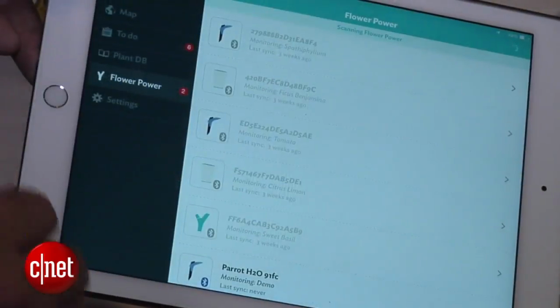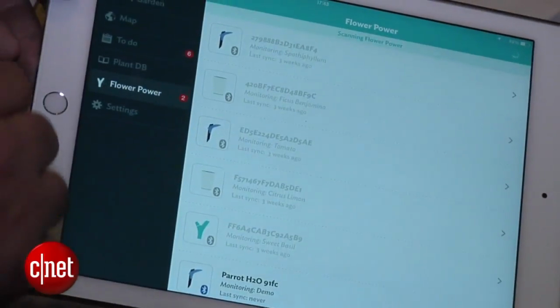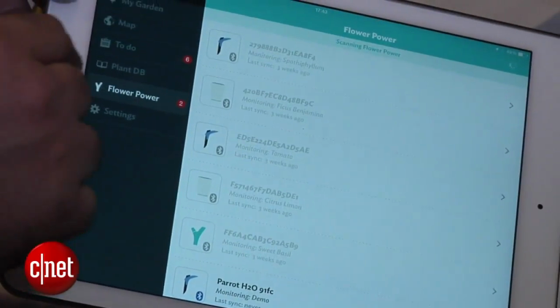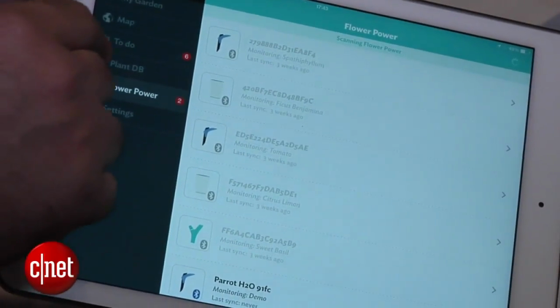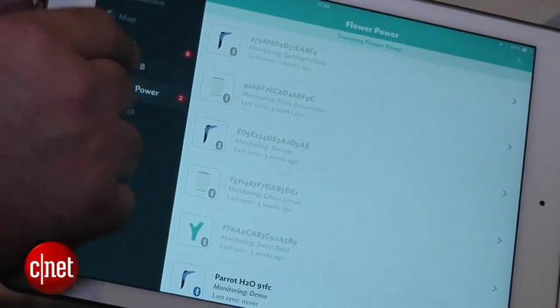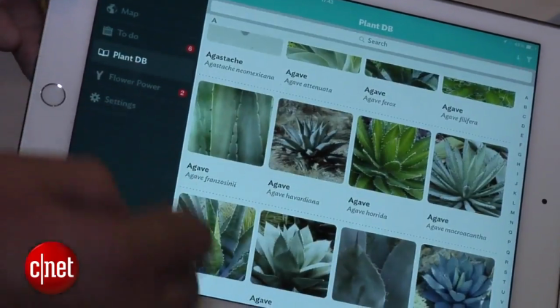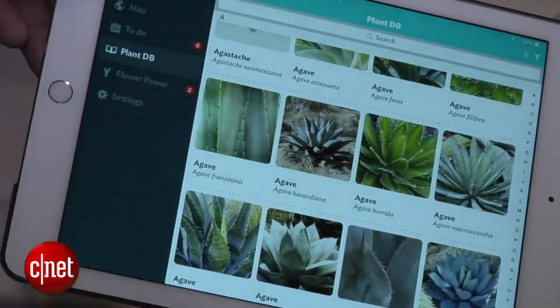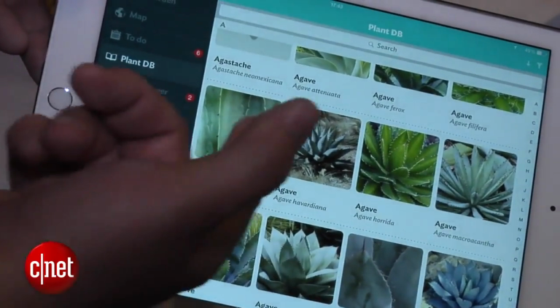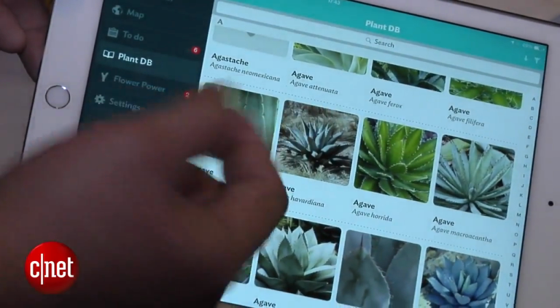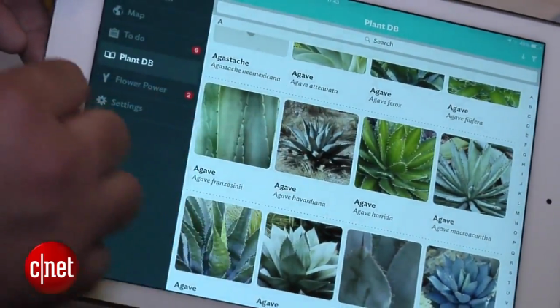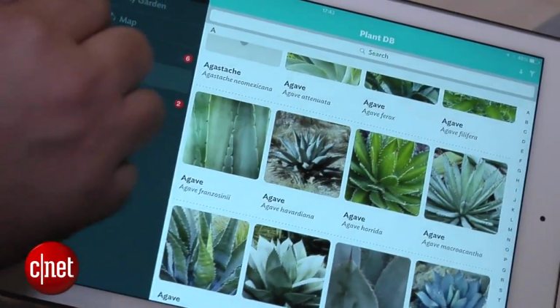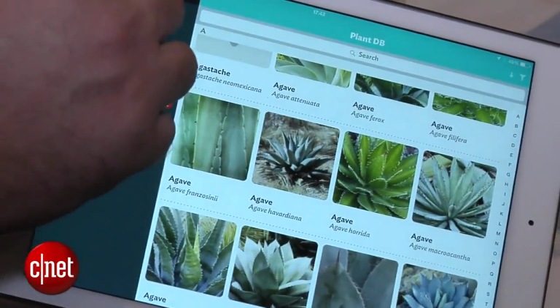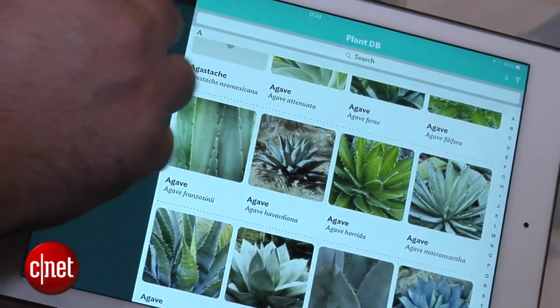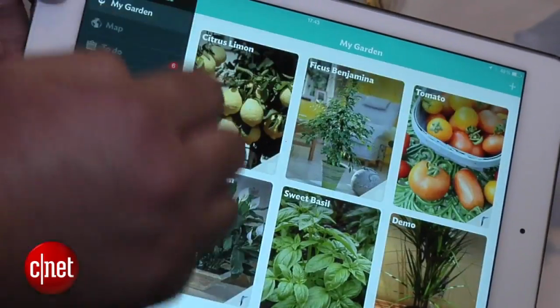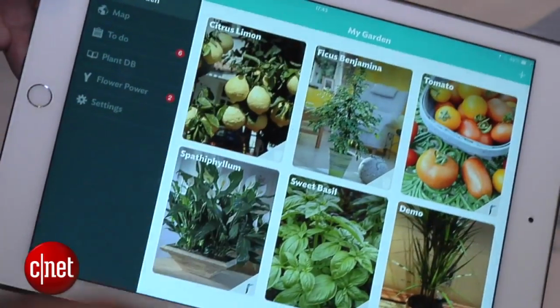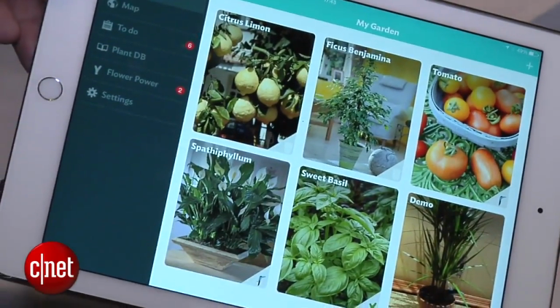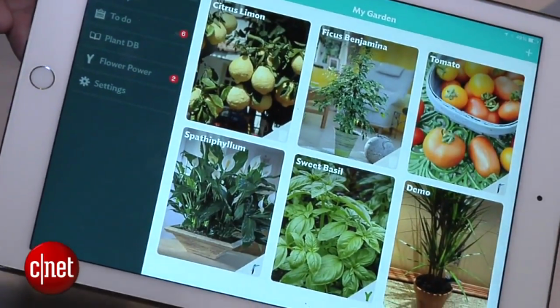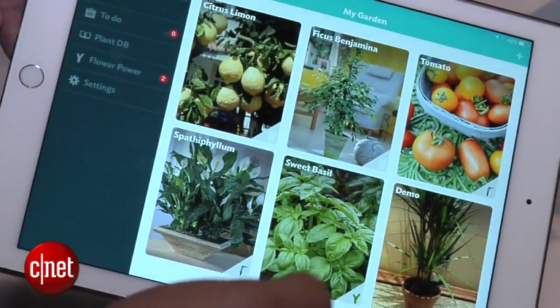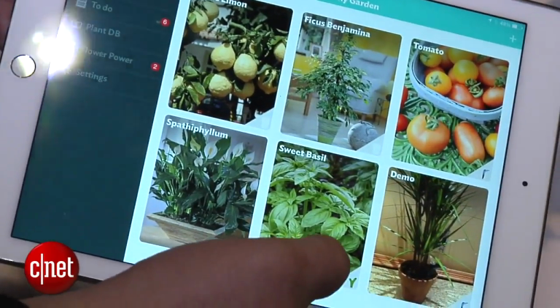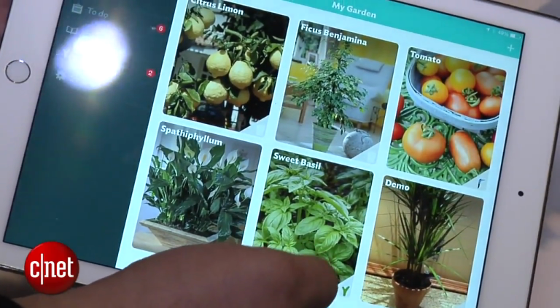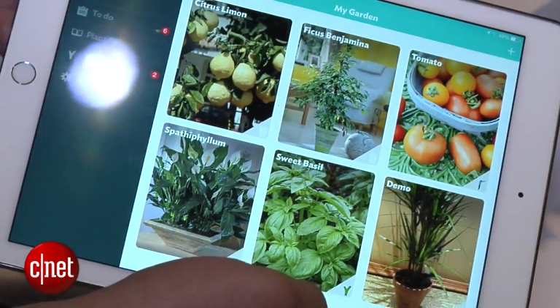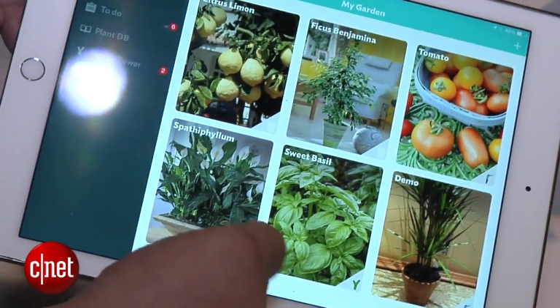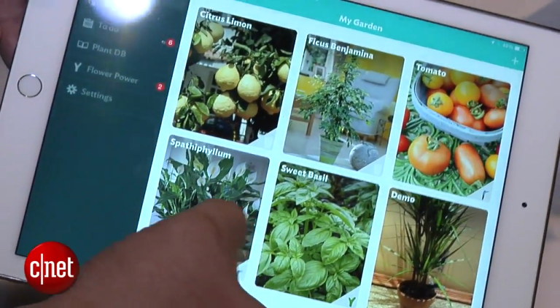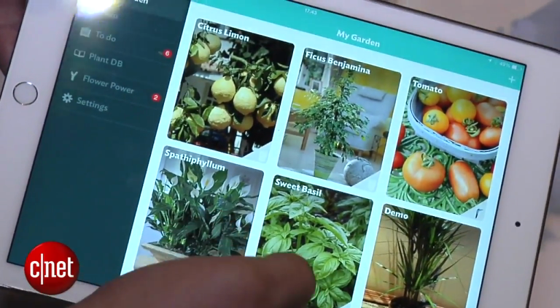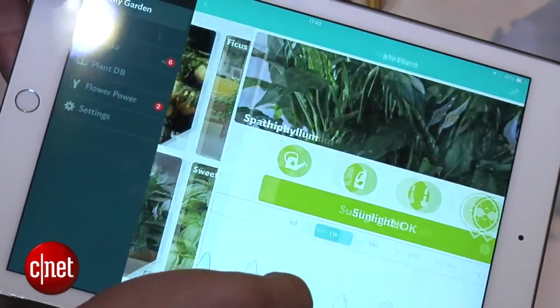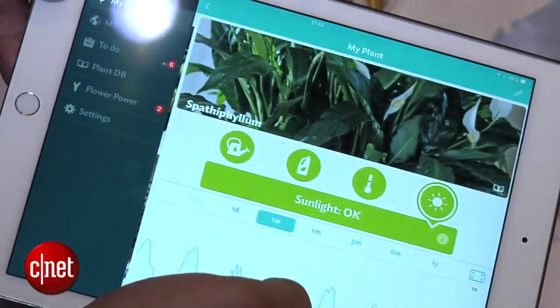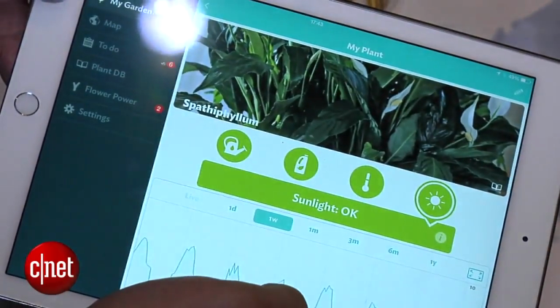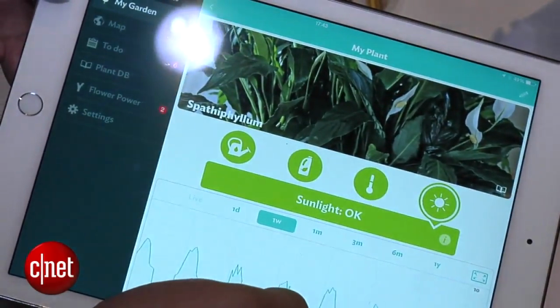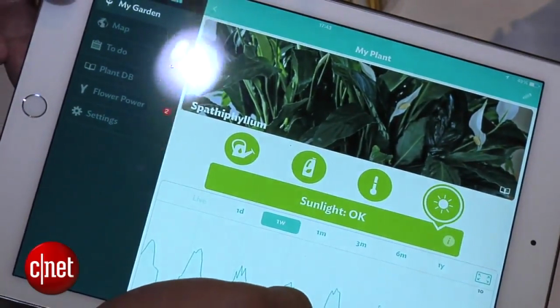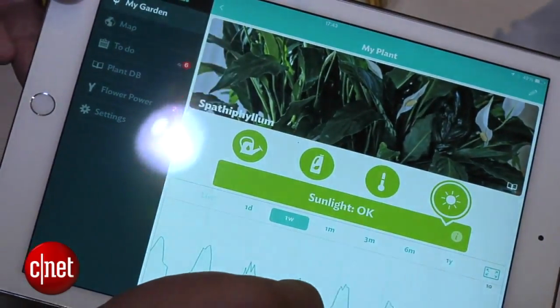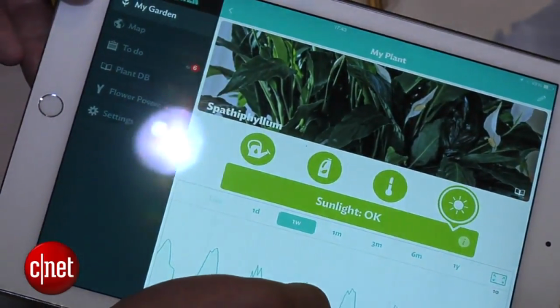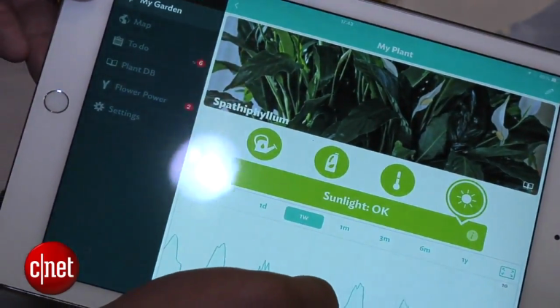Both are still limited to Bluetooth, but the possibilities of self-watering and self-maintenance here are pretty cool.